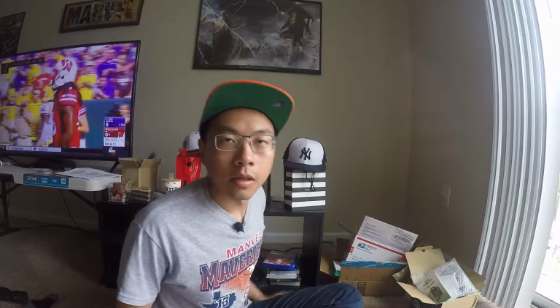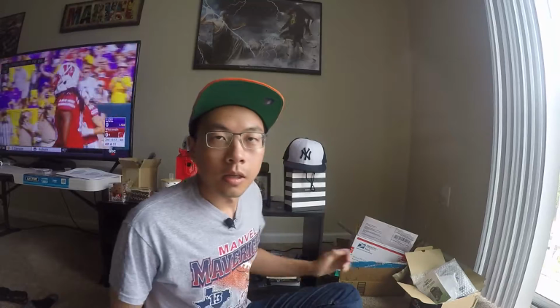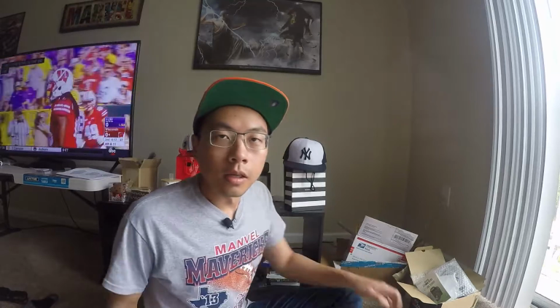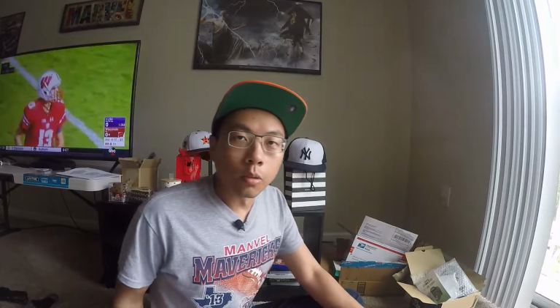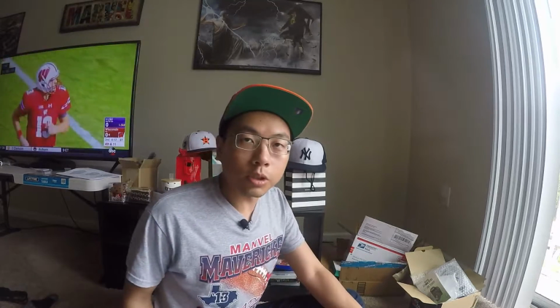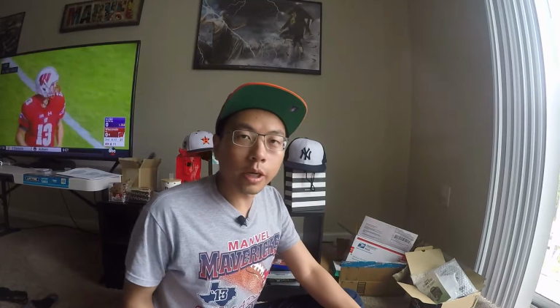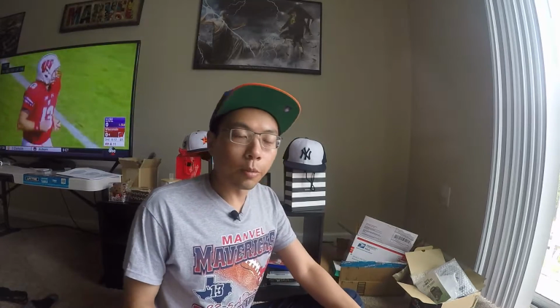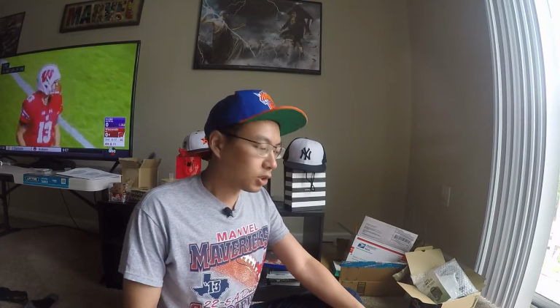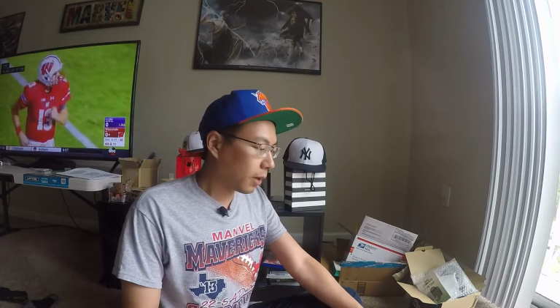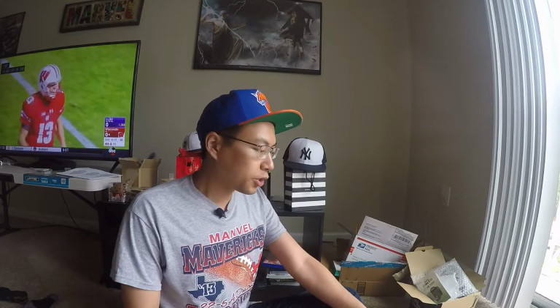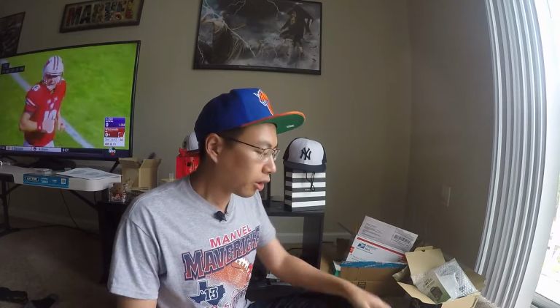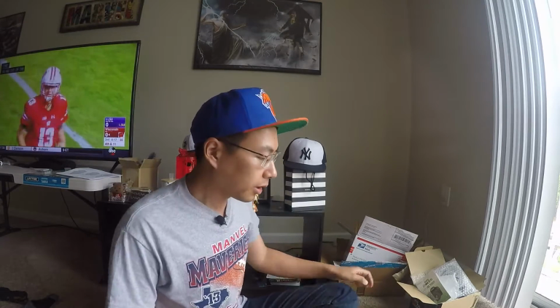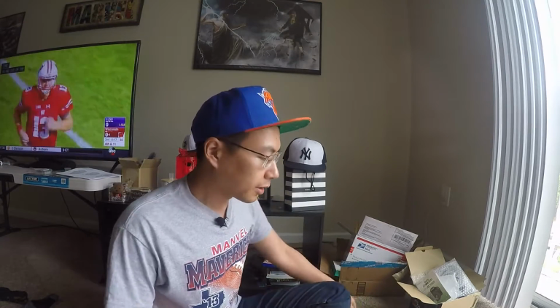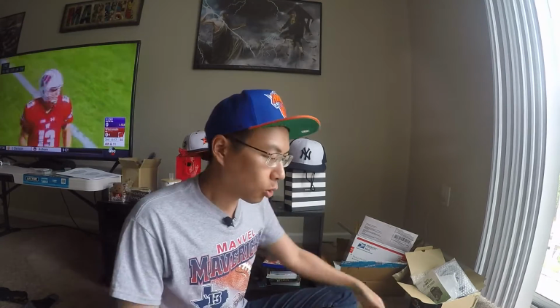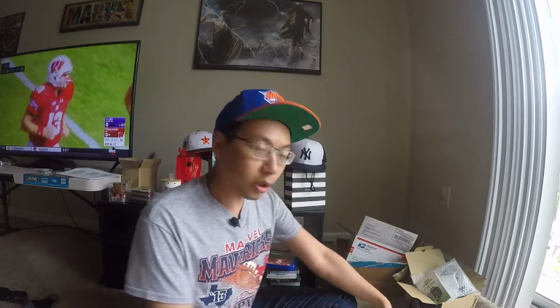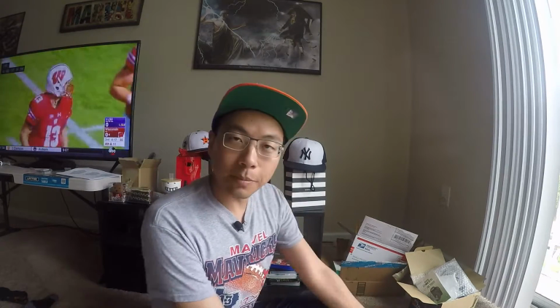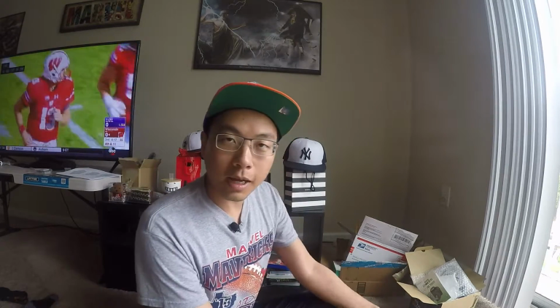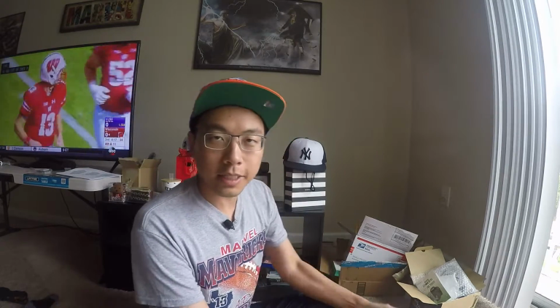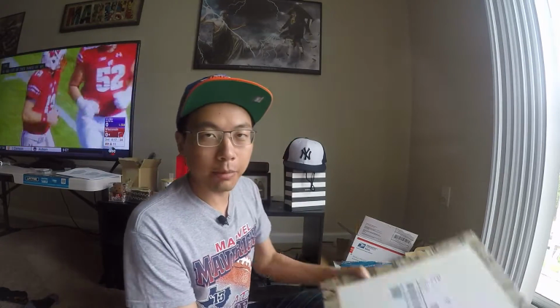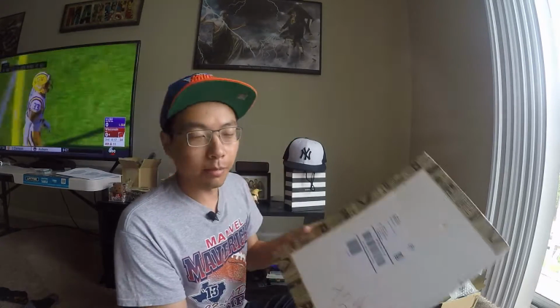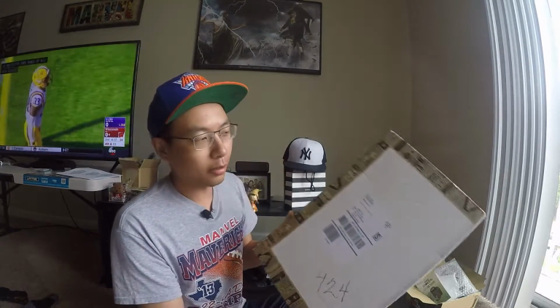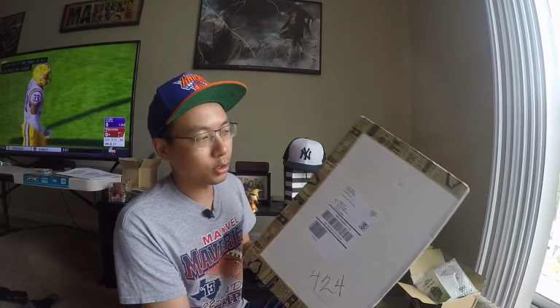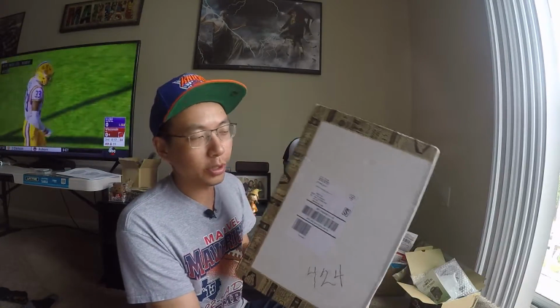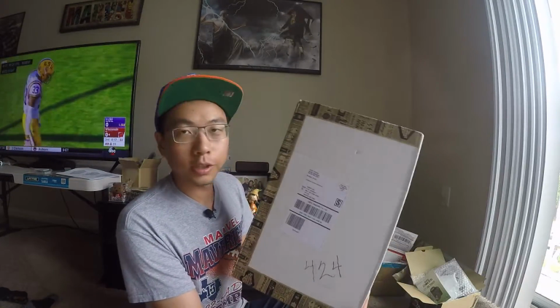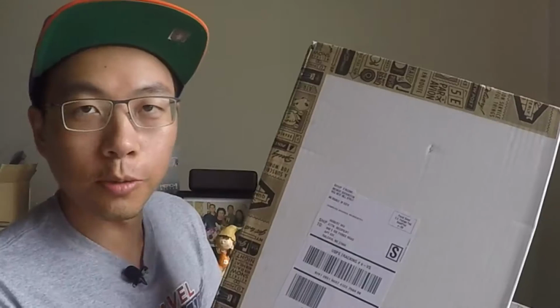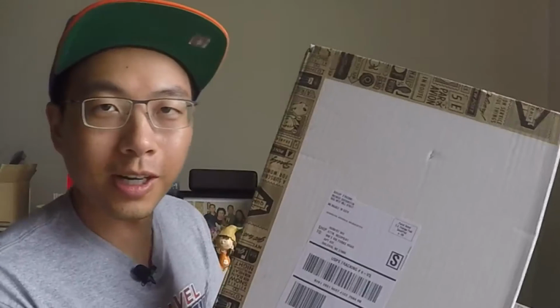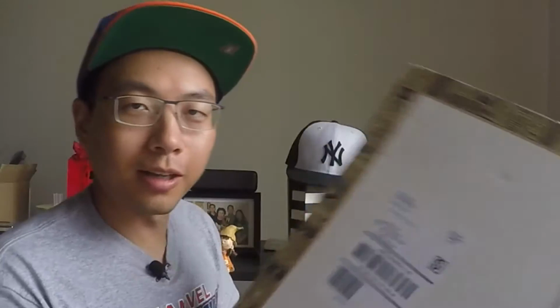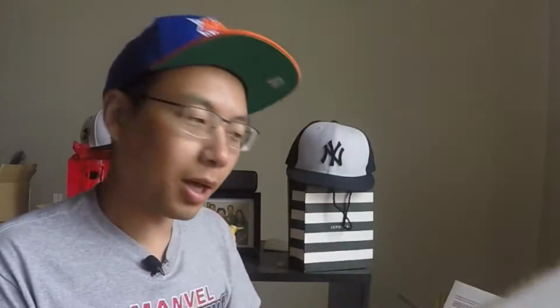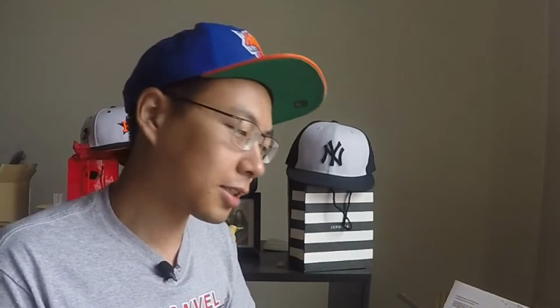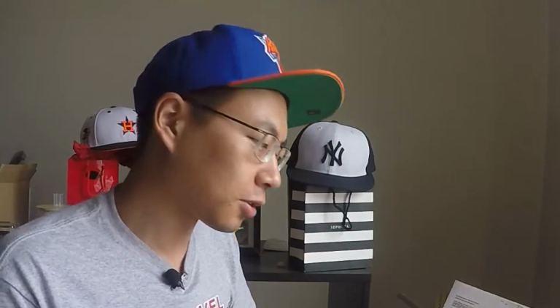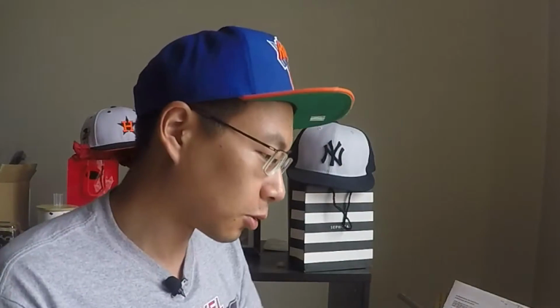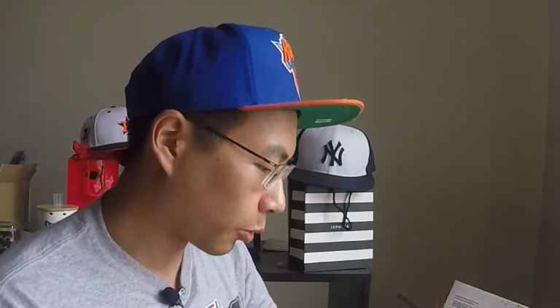What's going on everyone? My Jeremy Lin quarterly box came in the mail this week, so we're gonna unbox this real quick.